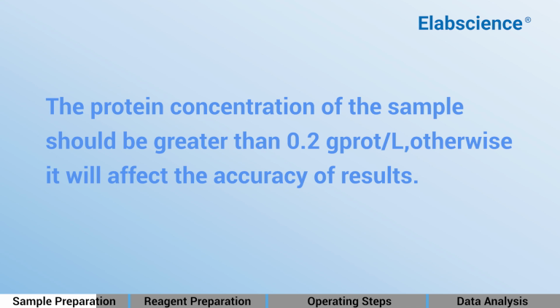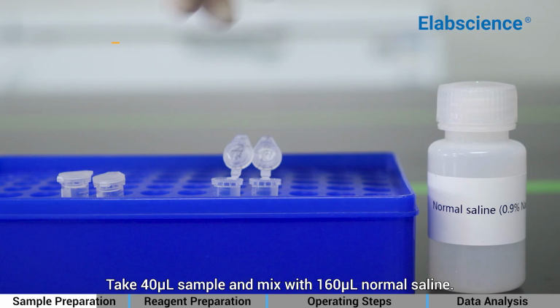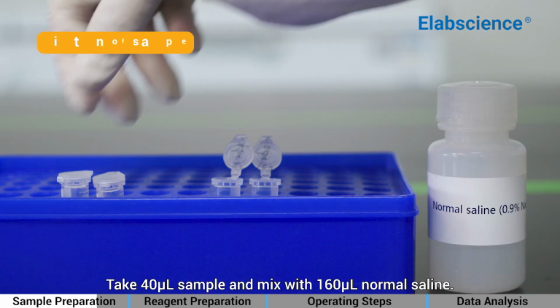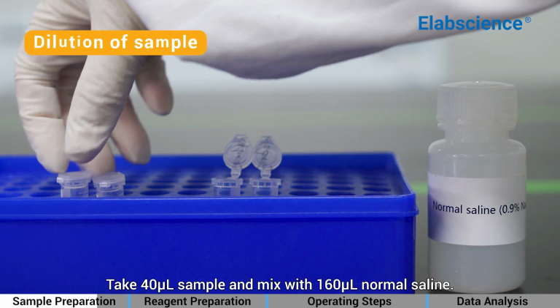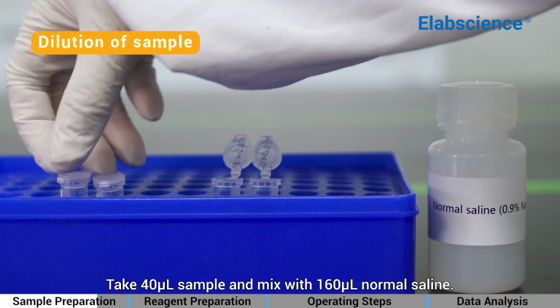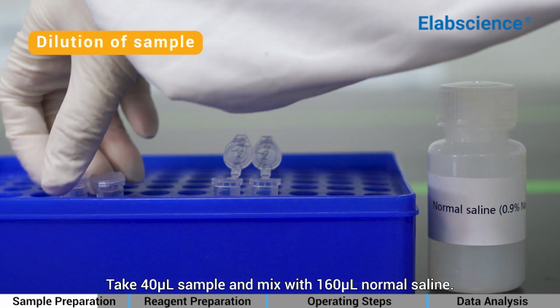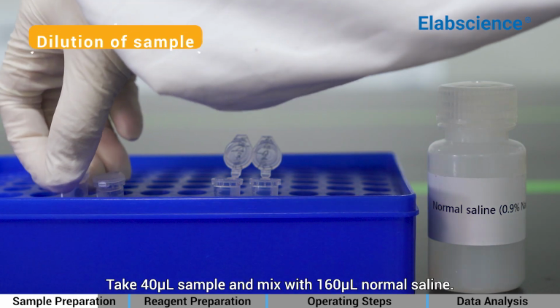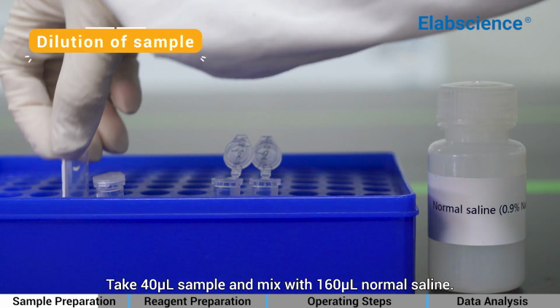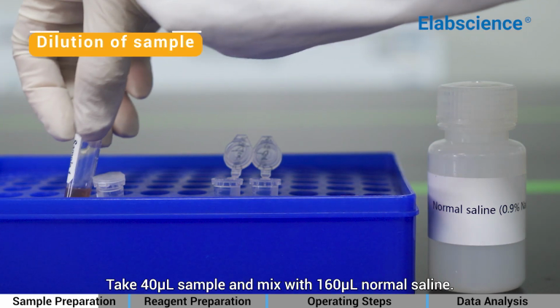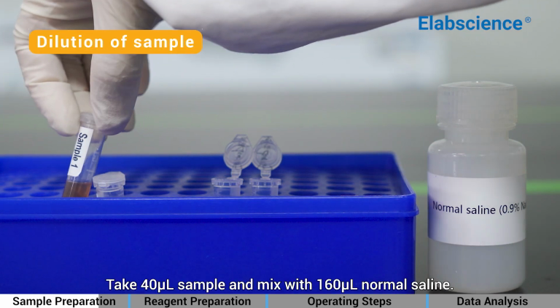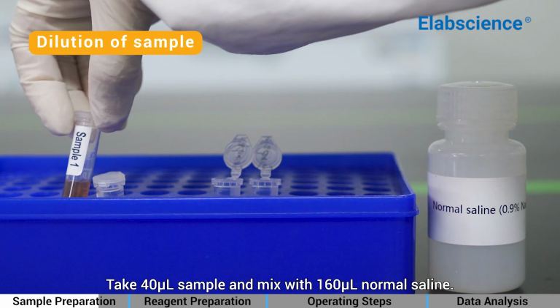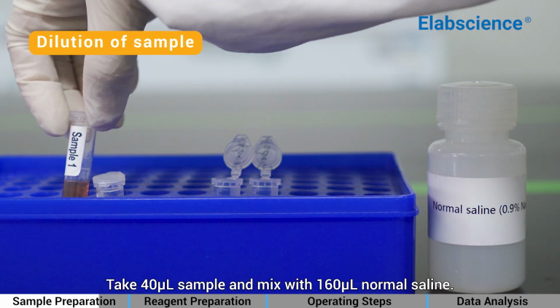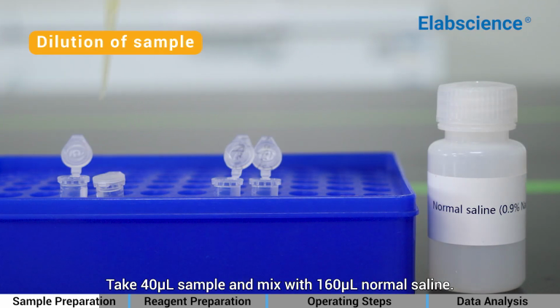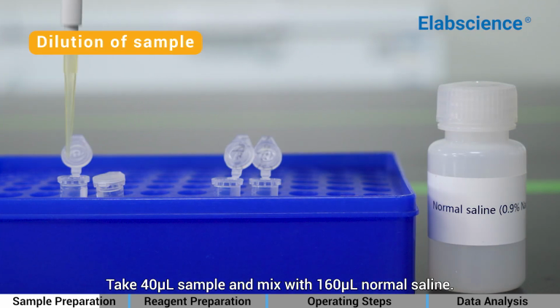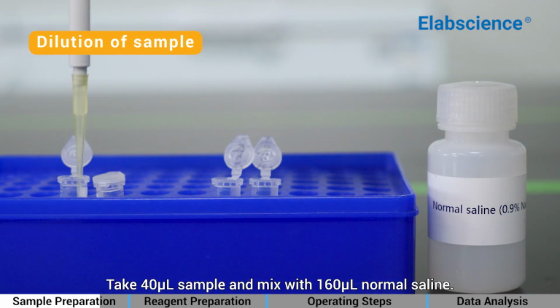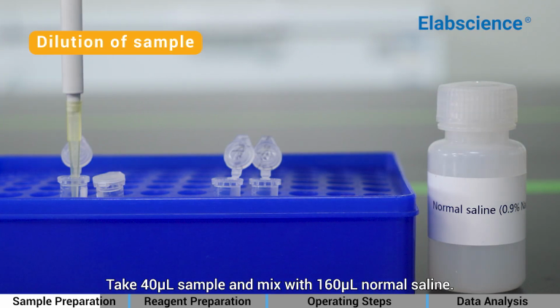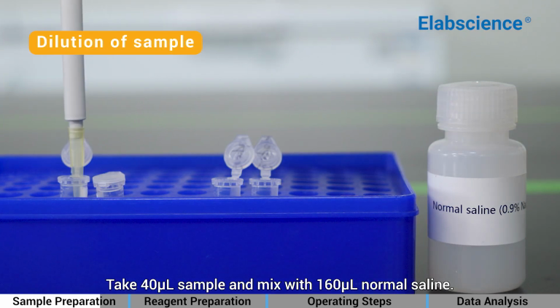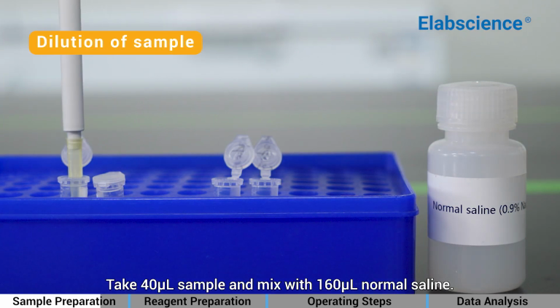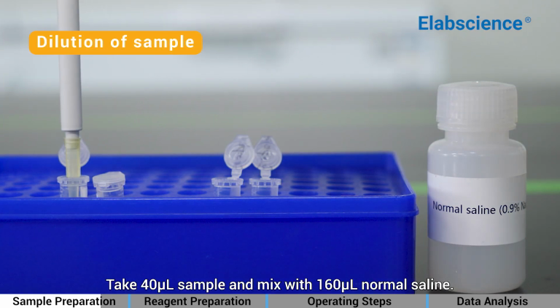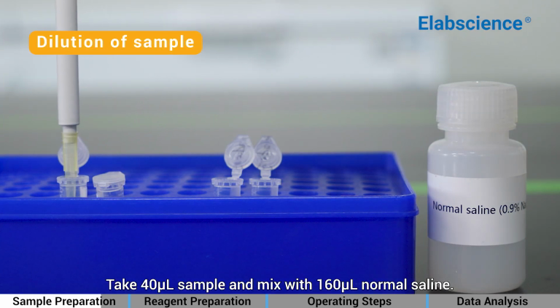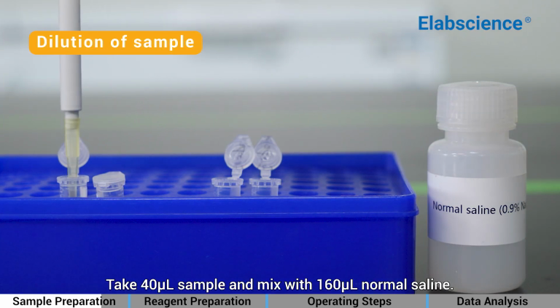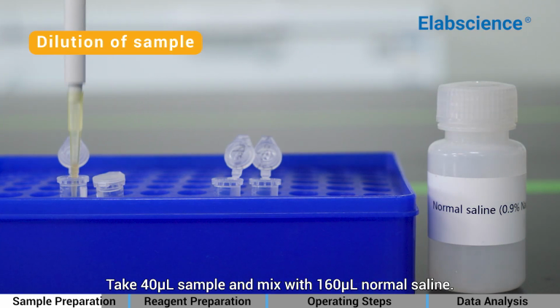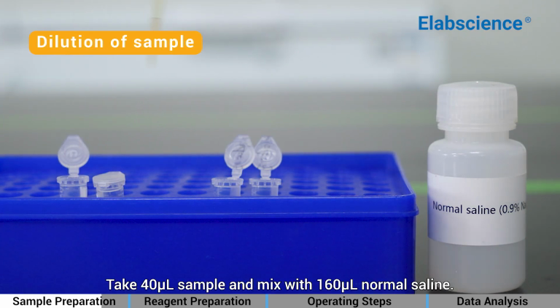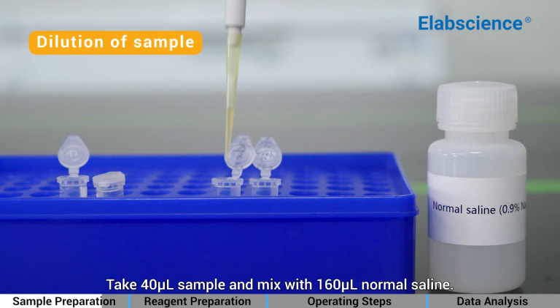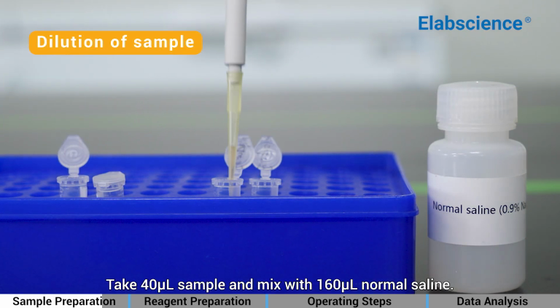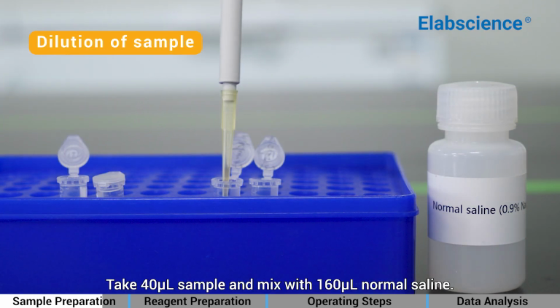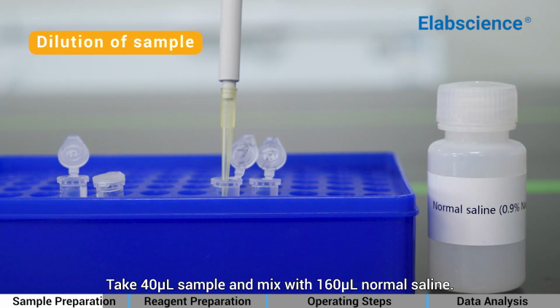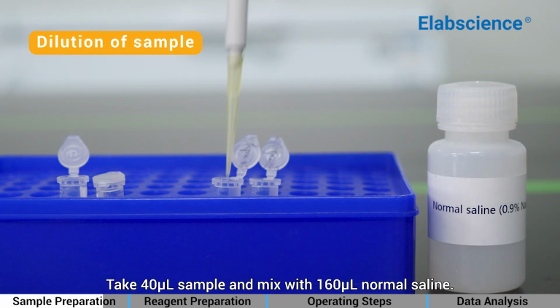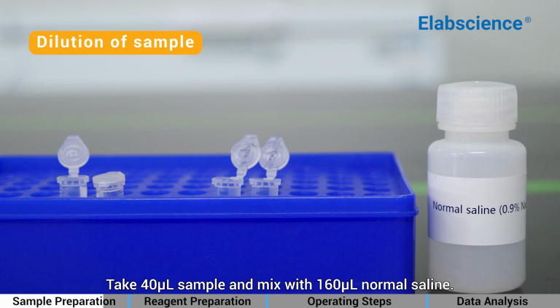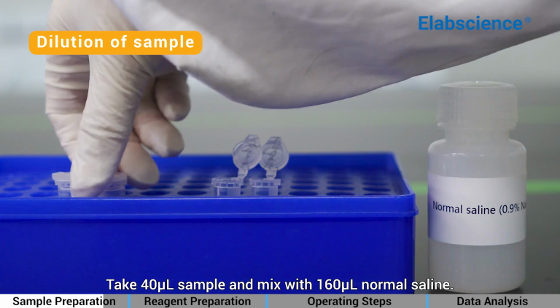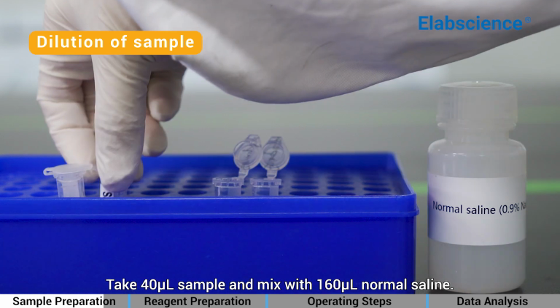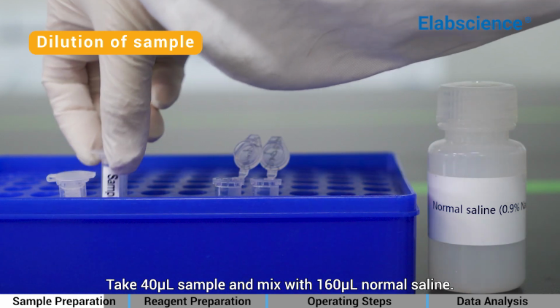Sample Dilution: Take 40 µL of sample and mix with 8-fold µL of normal saline.